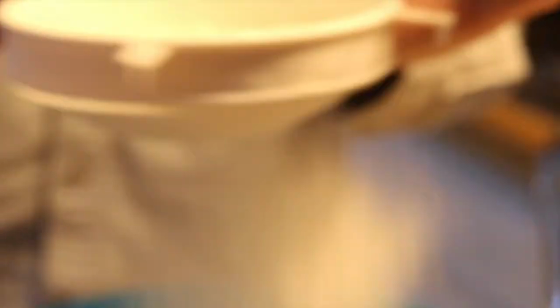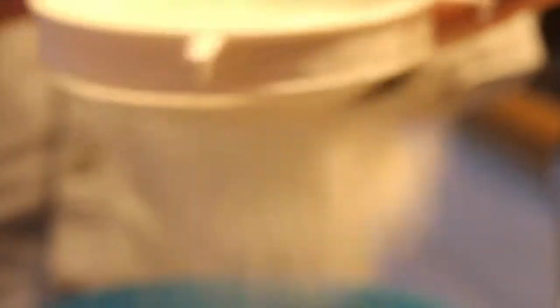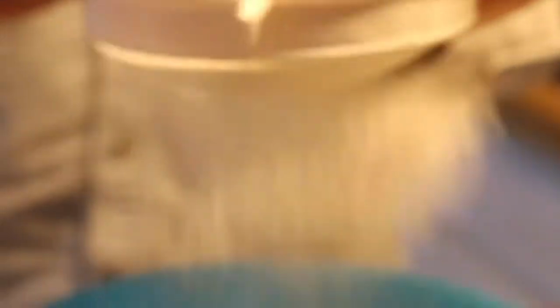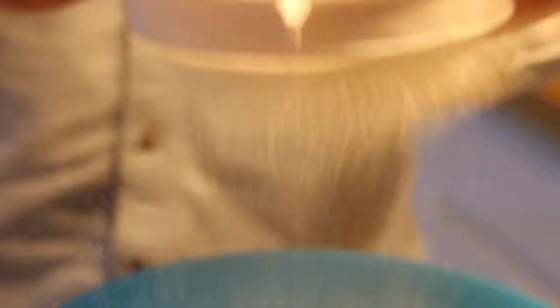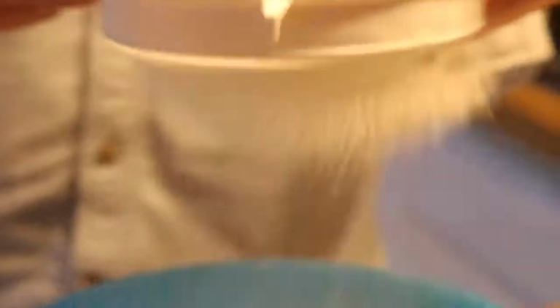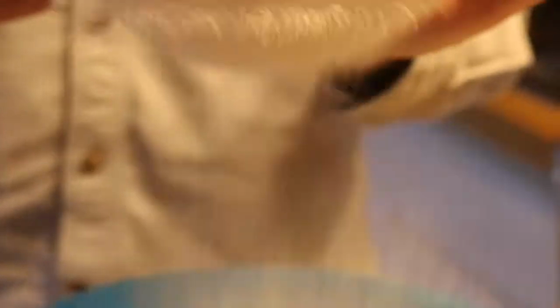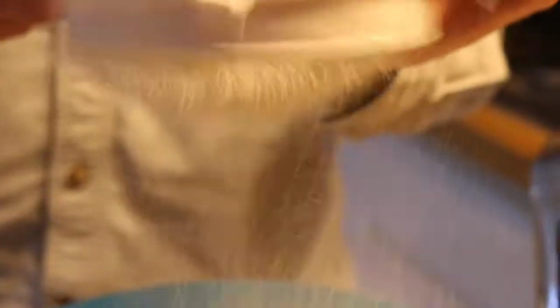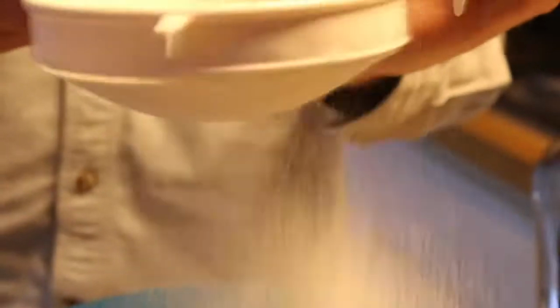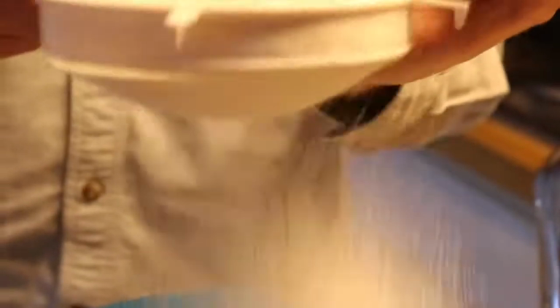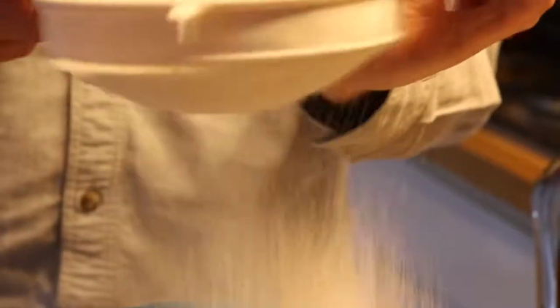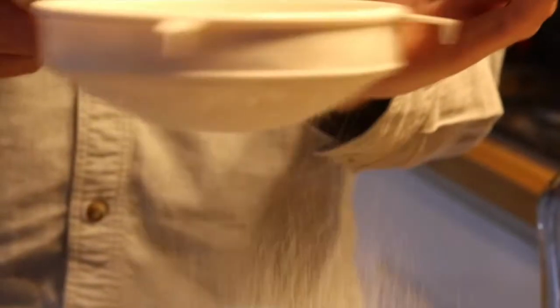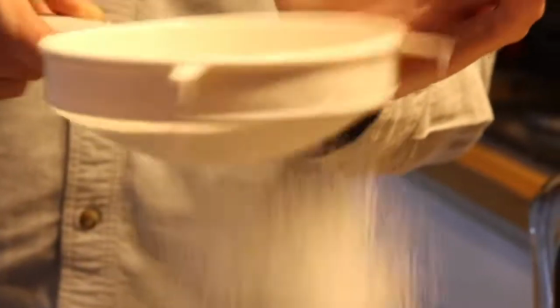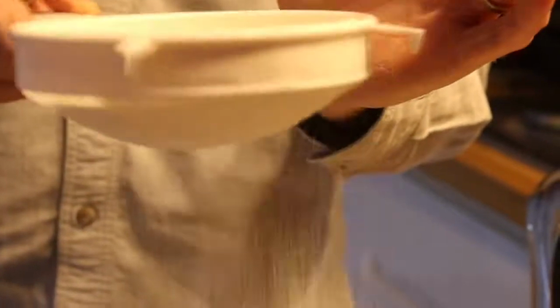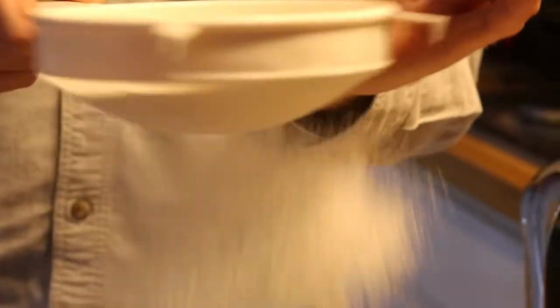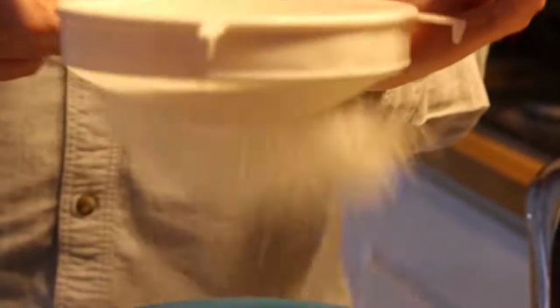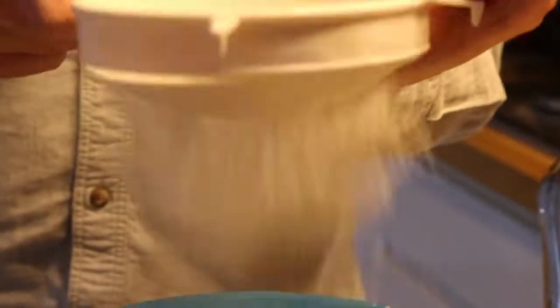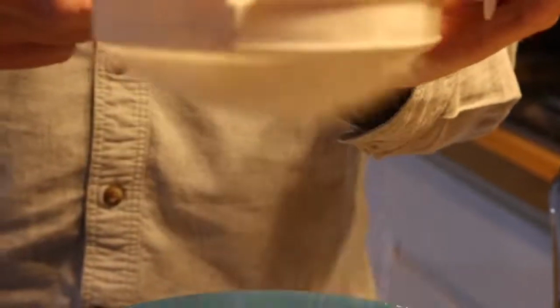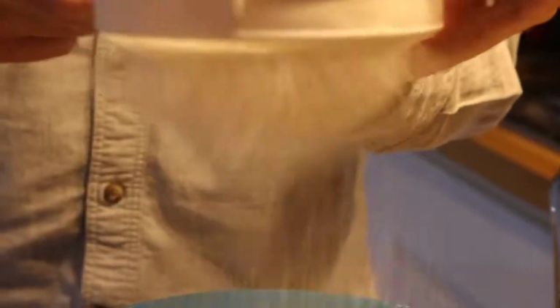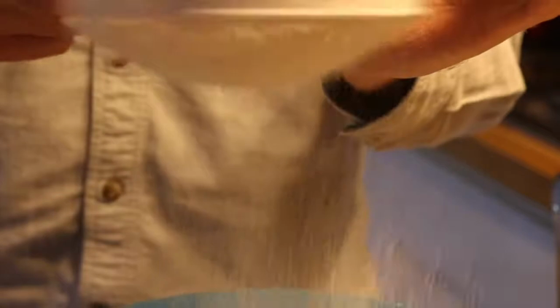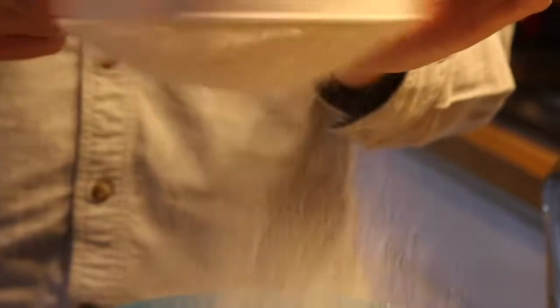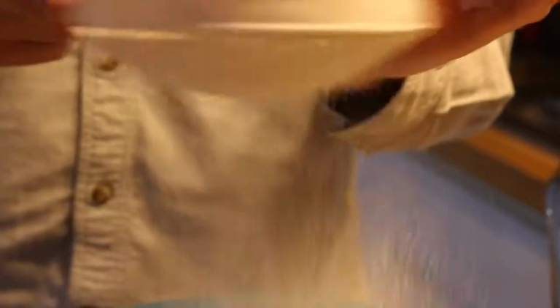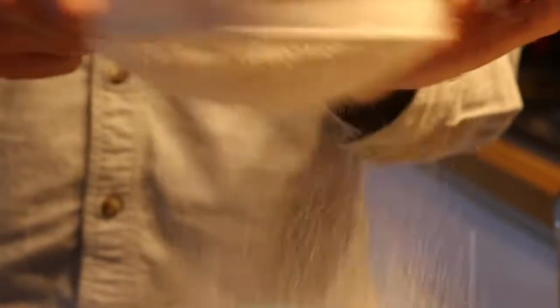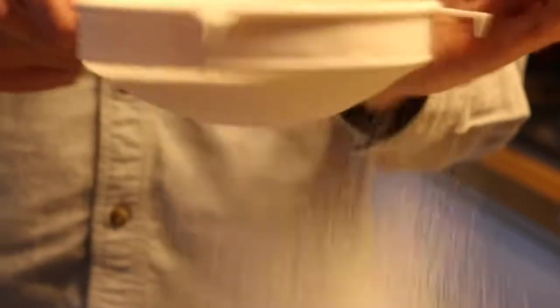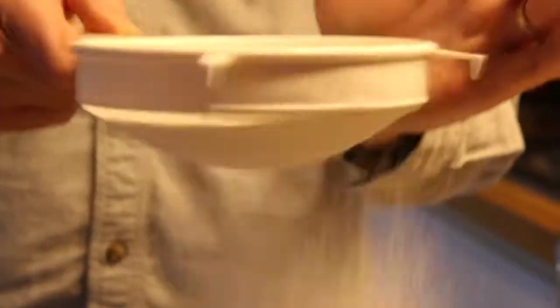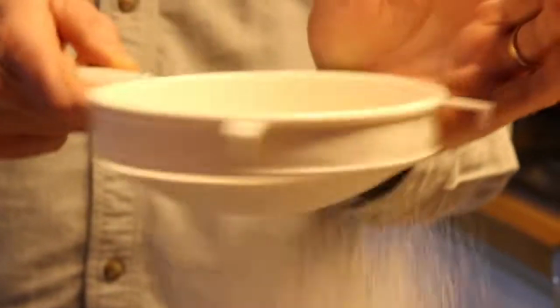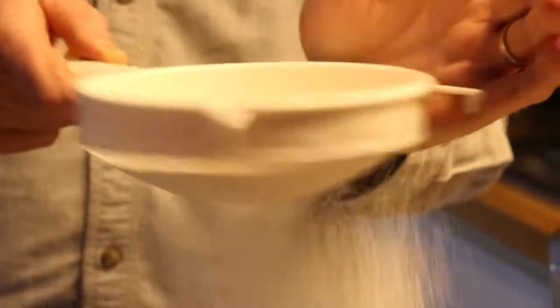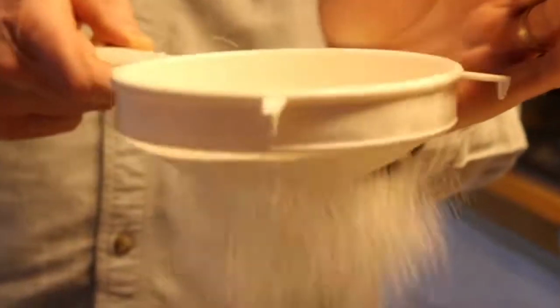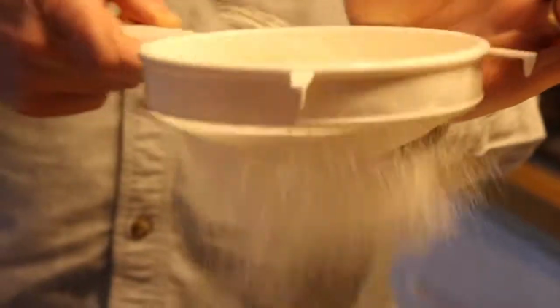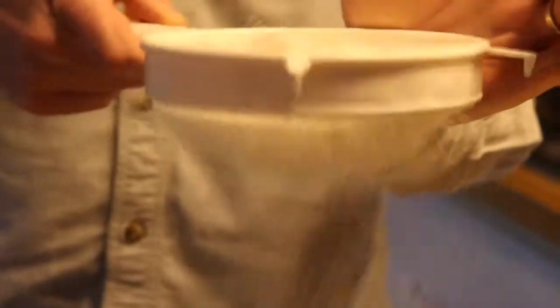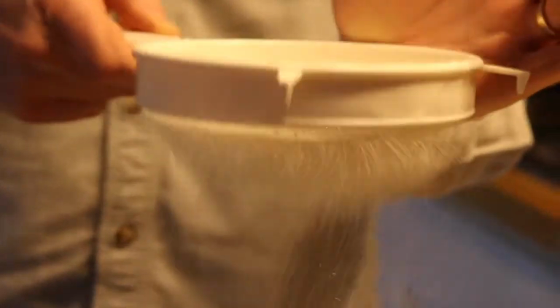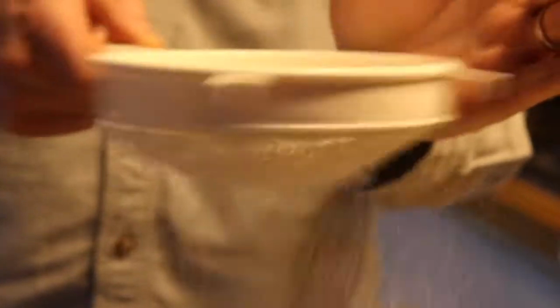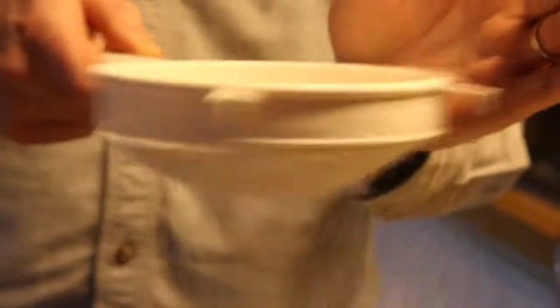Whilst that's going on, sieve out the flour you measured earlier into the bowl.